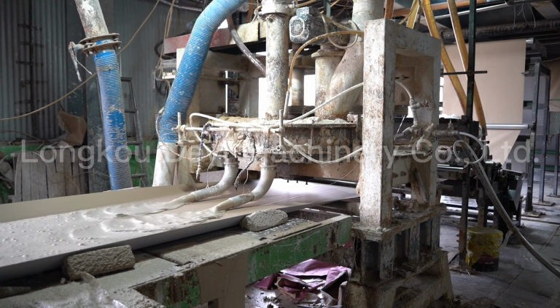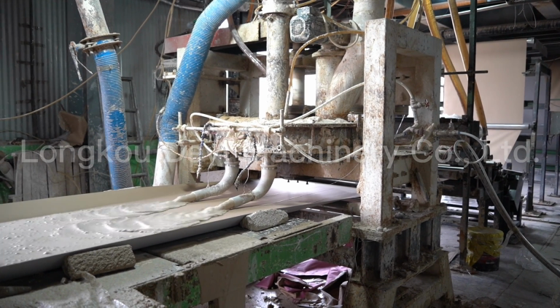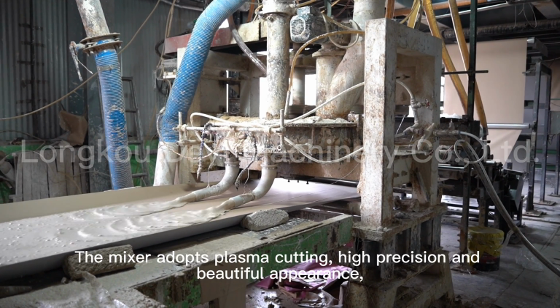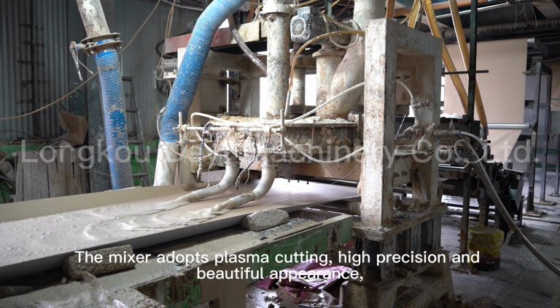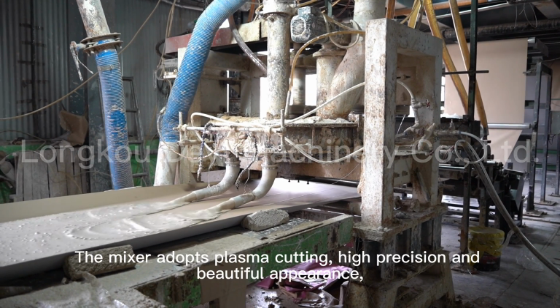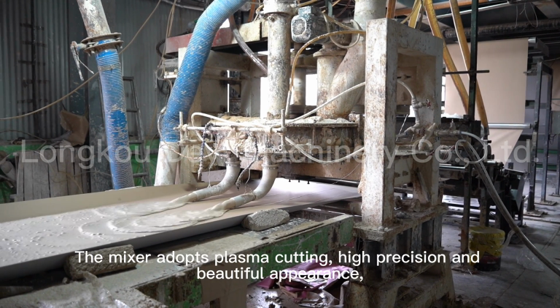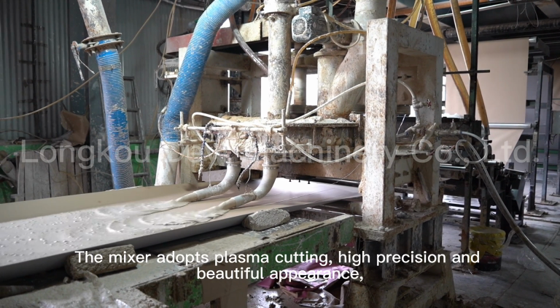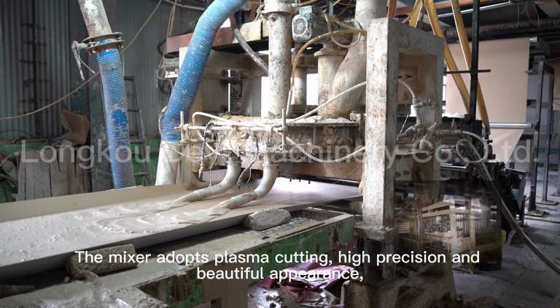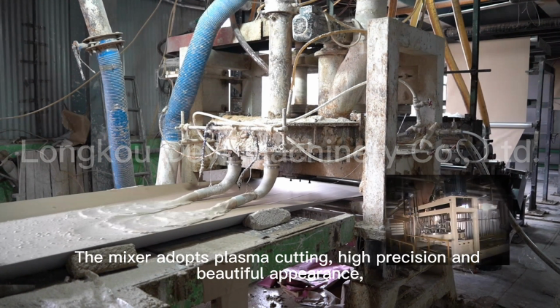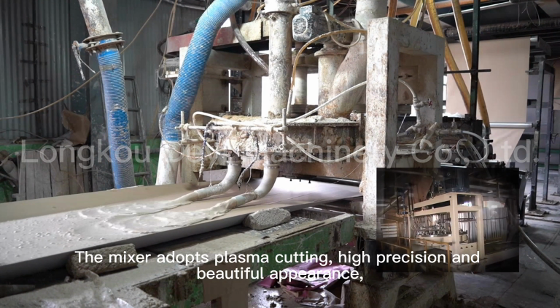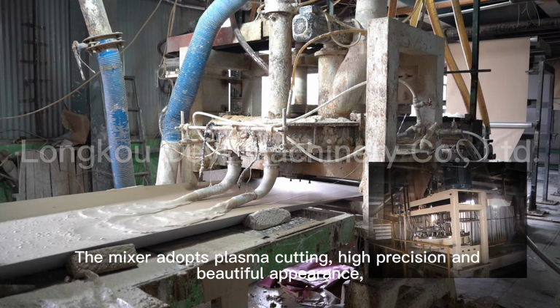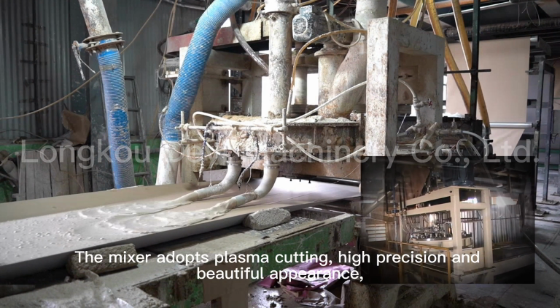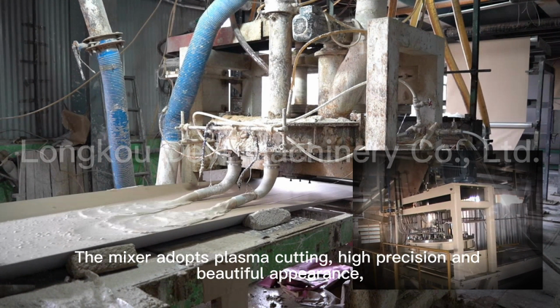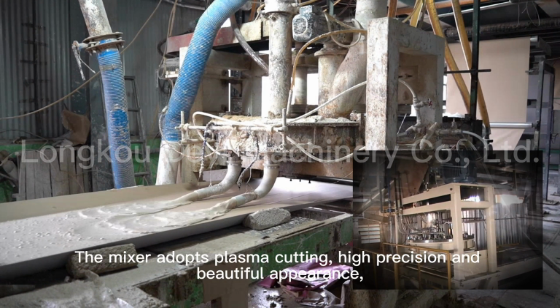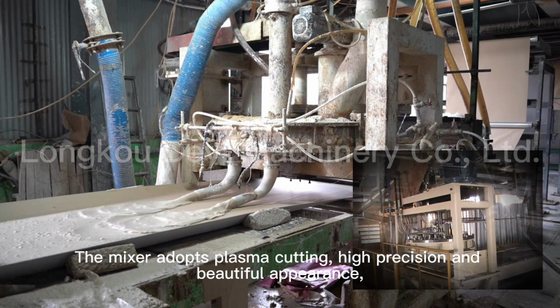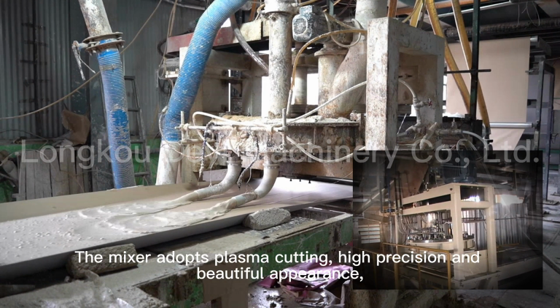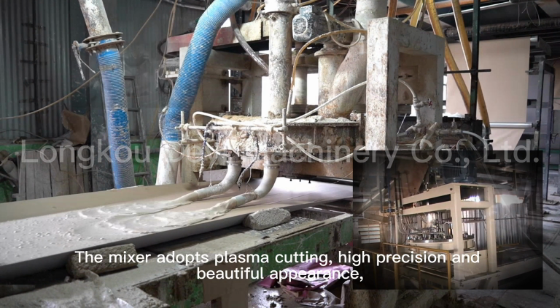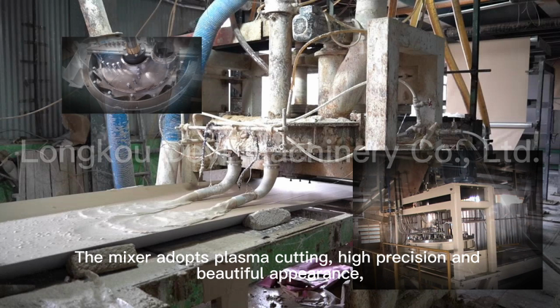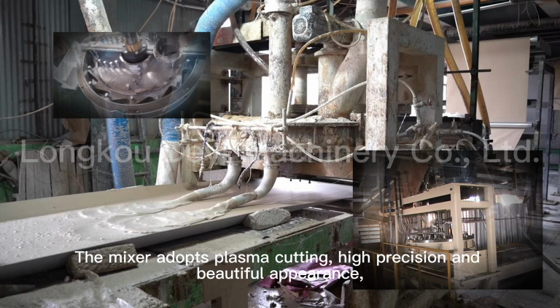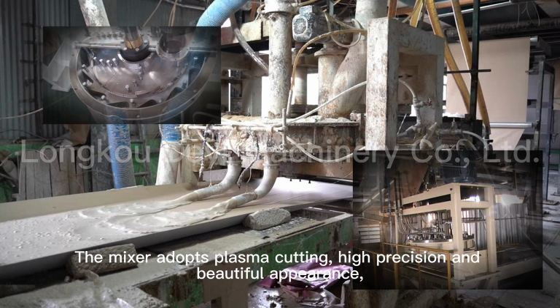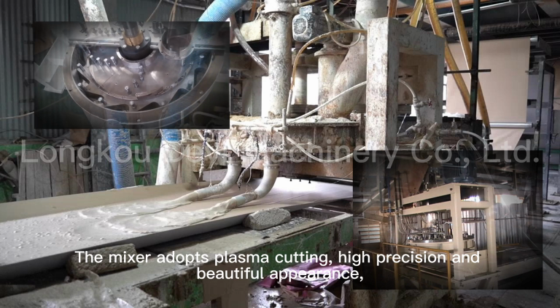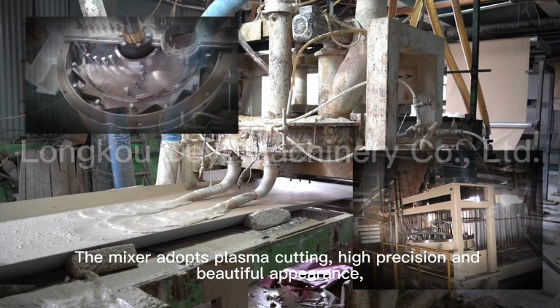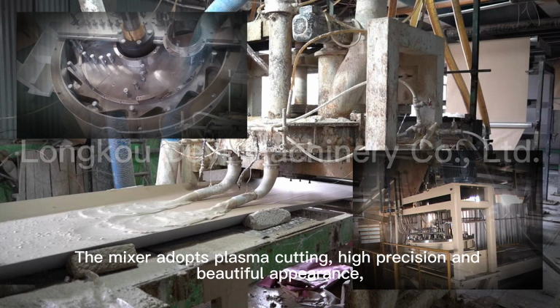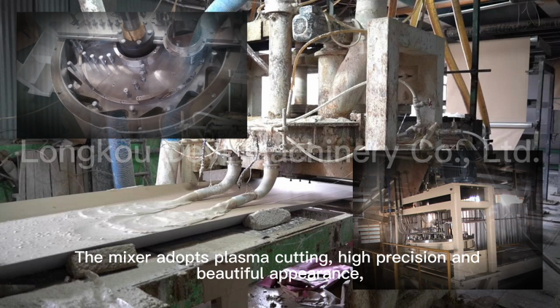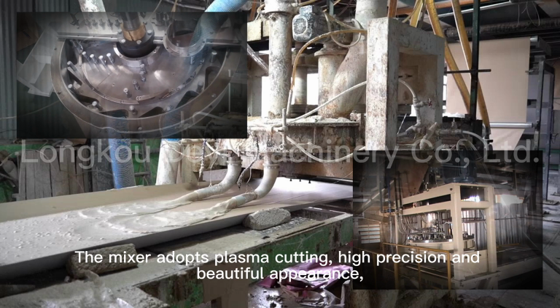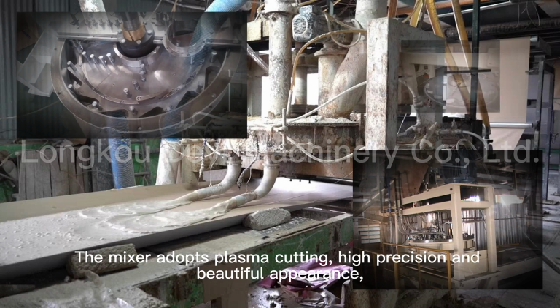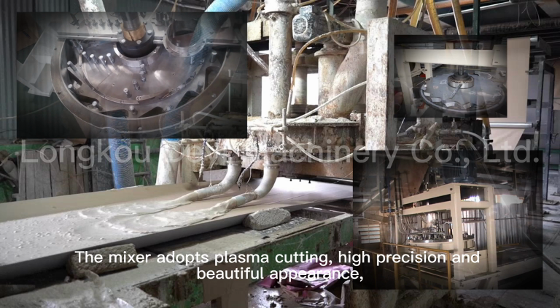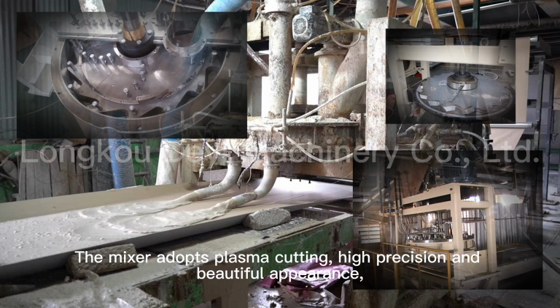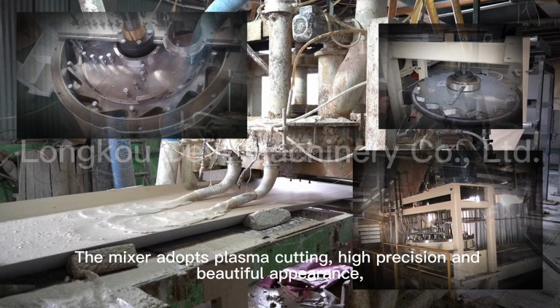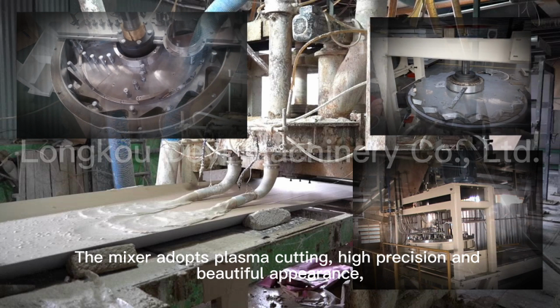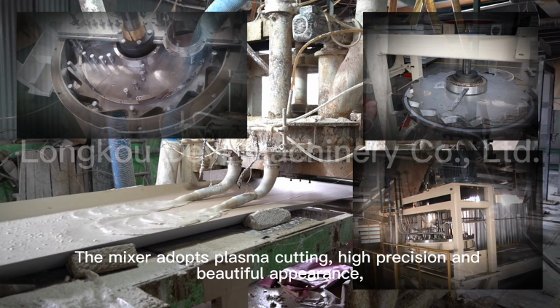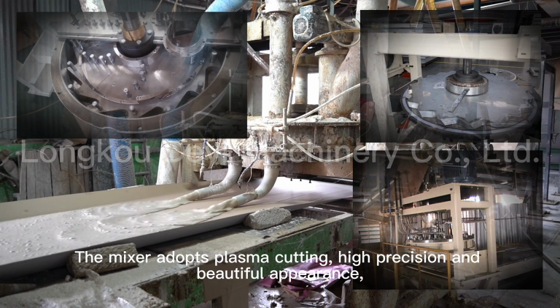The mixer adopts plasma cutting, offering high precision and beautiful appearance.